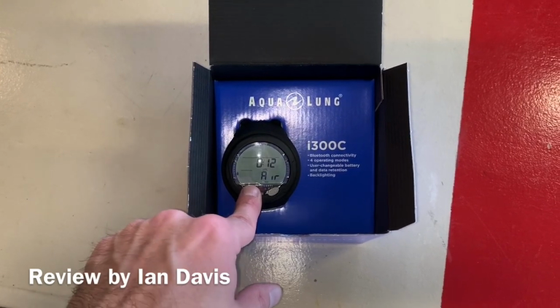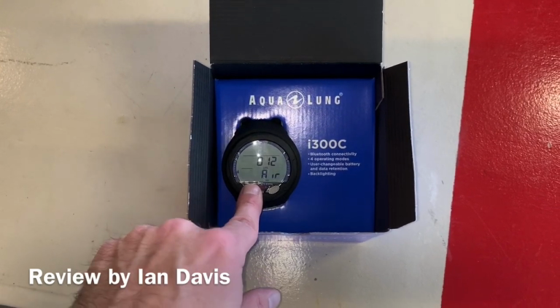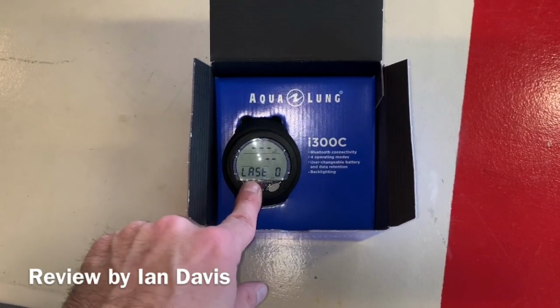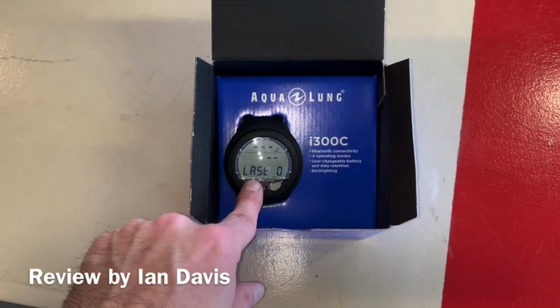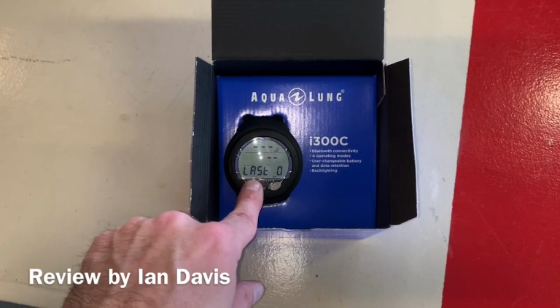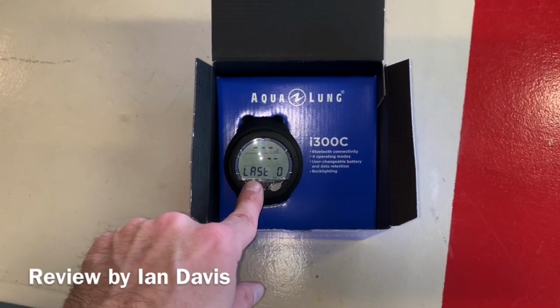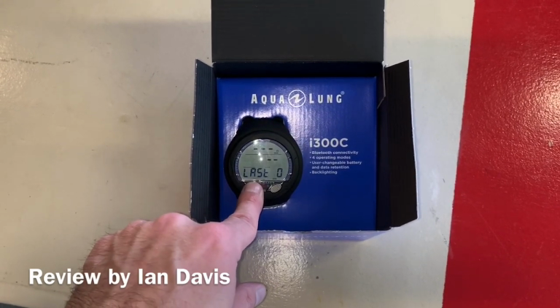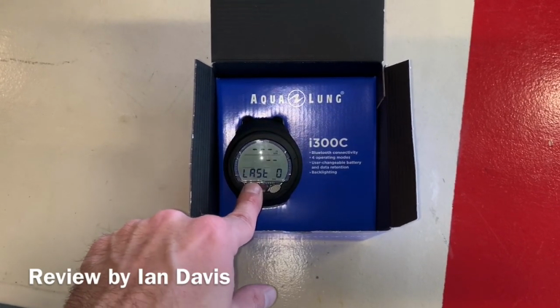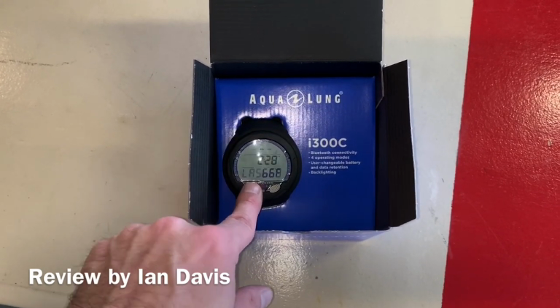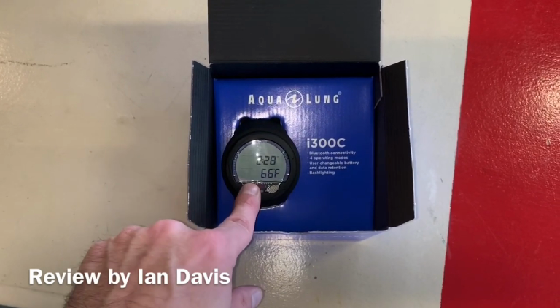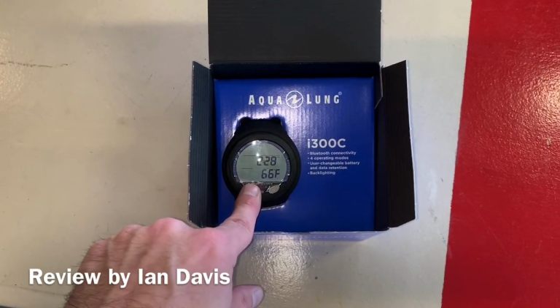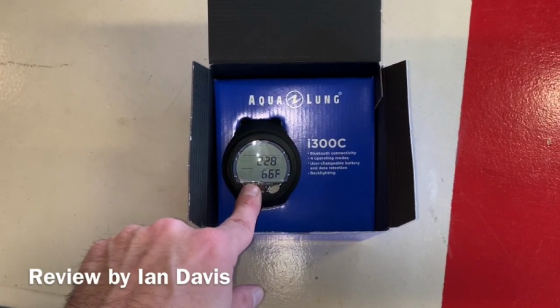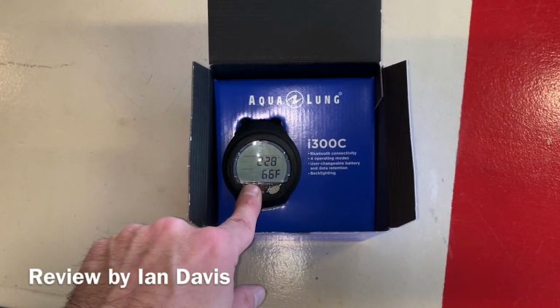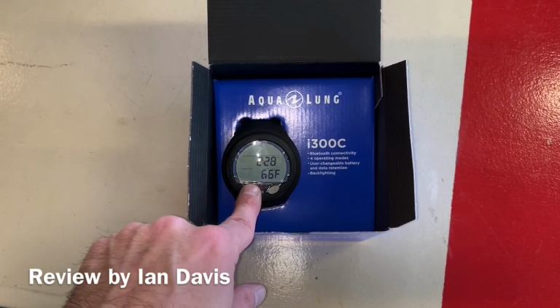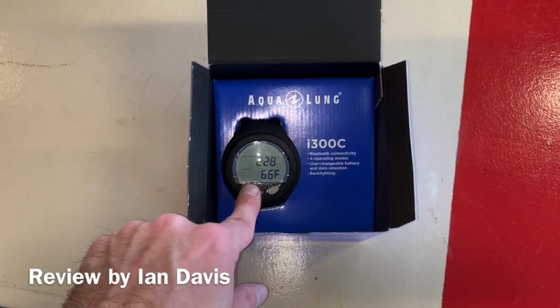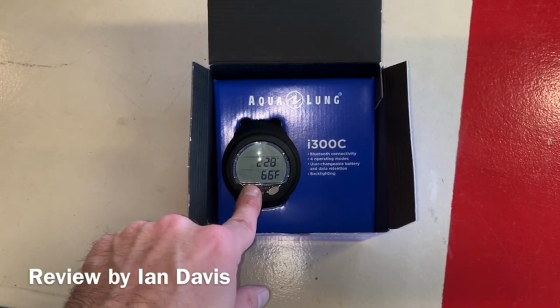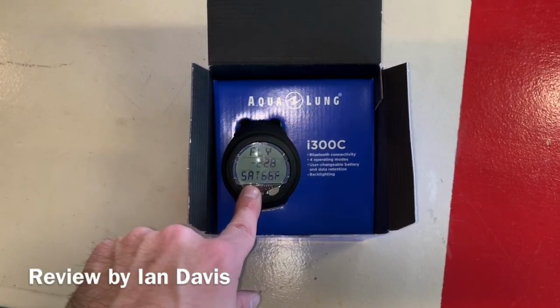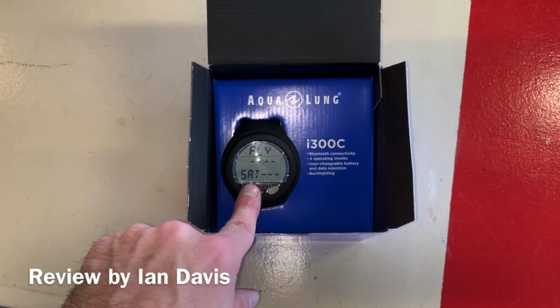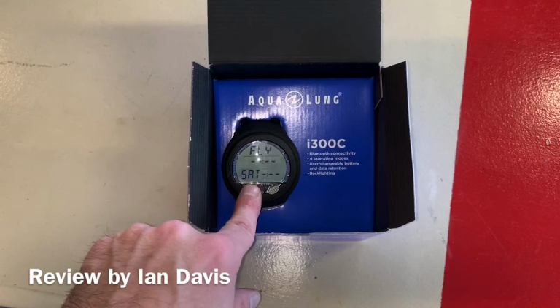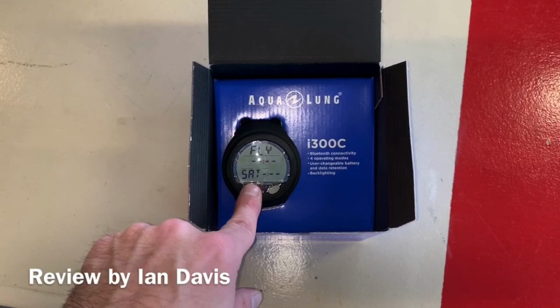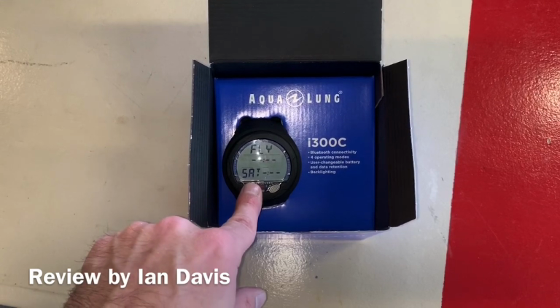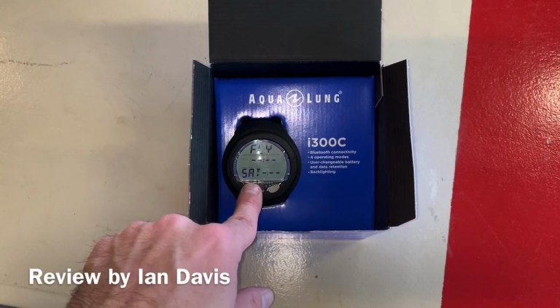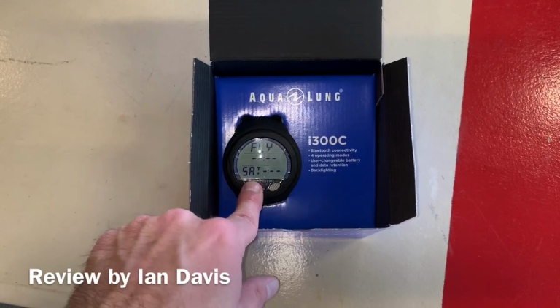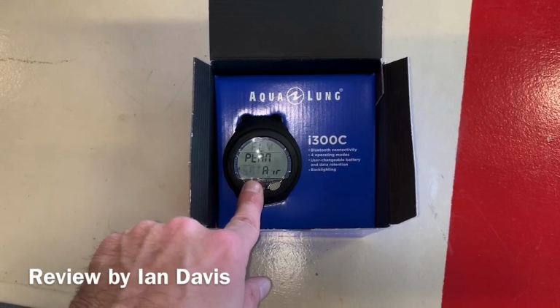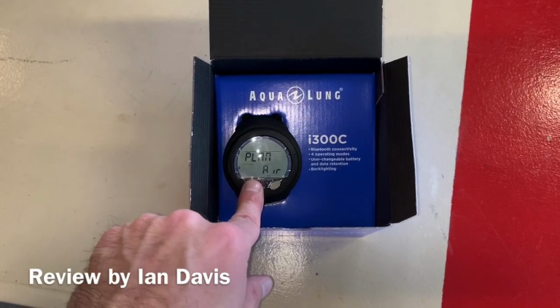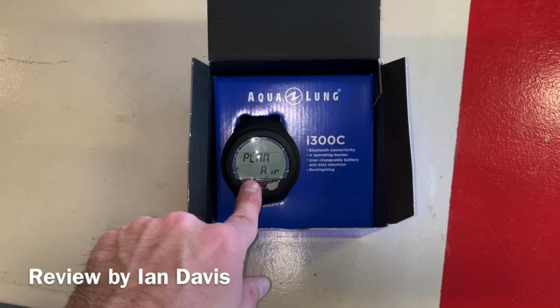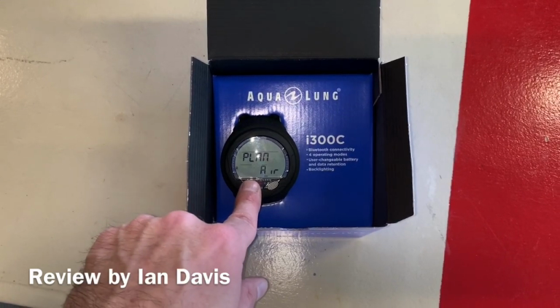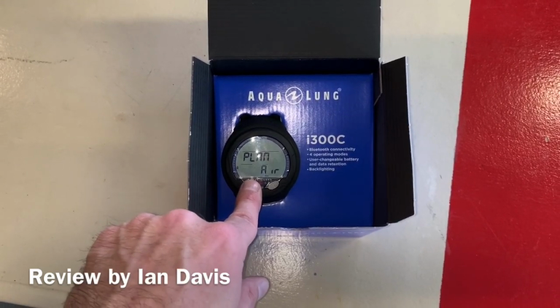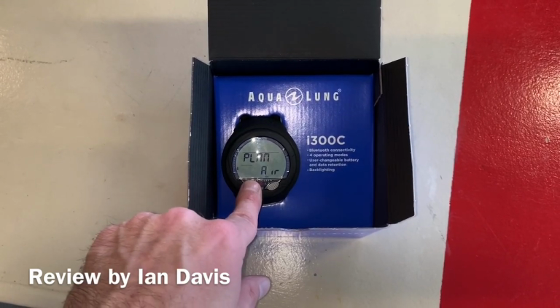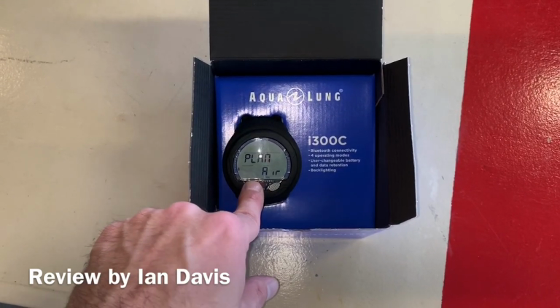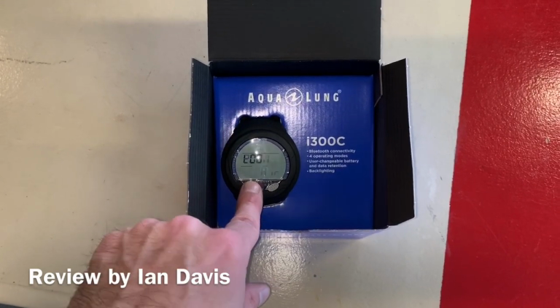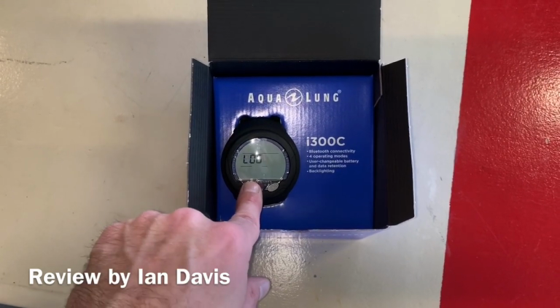This computer also has four operating modes: air, nitrox, gauge, and free diver. It comes with a user replaceable battery as well.